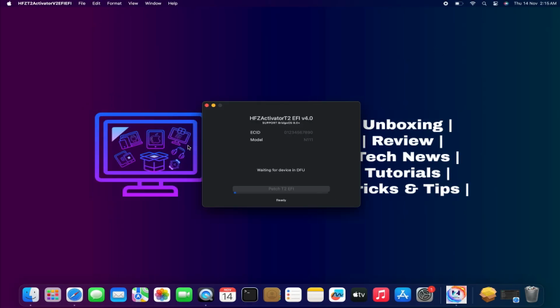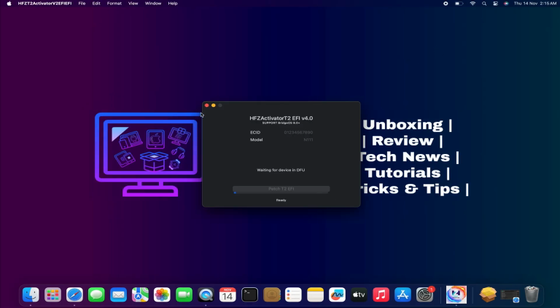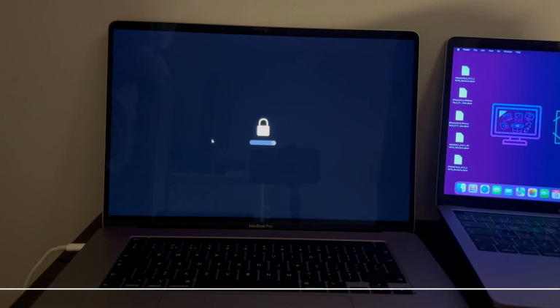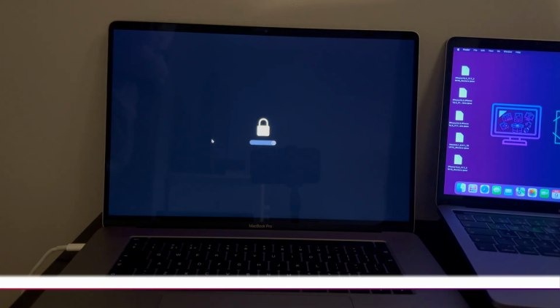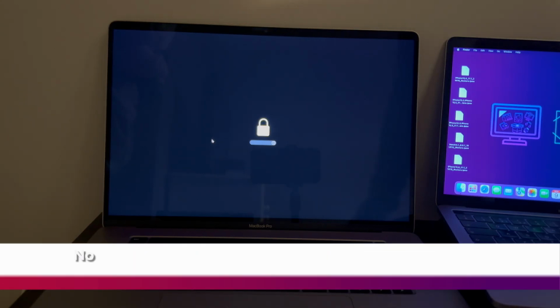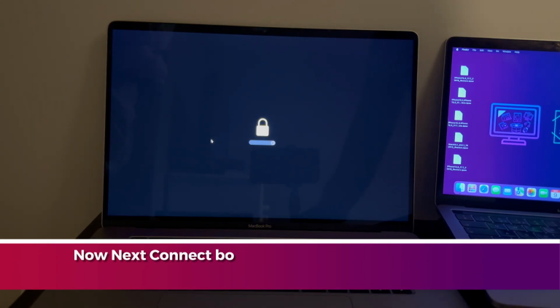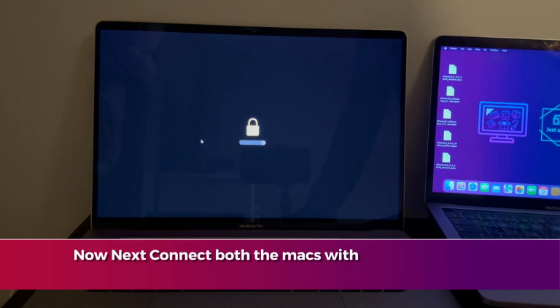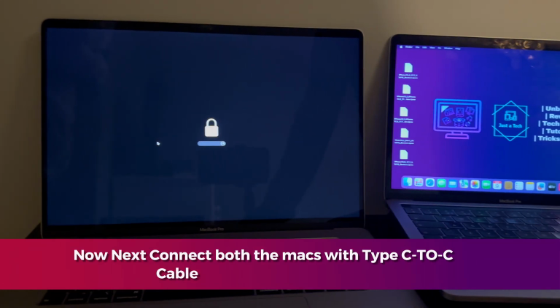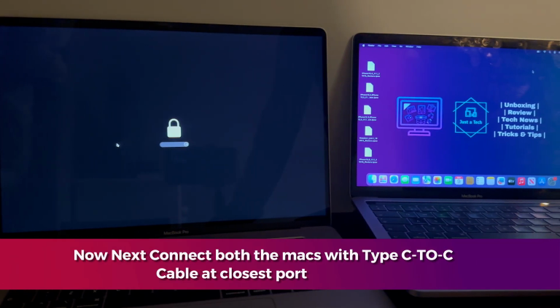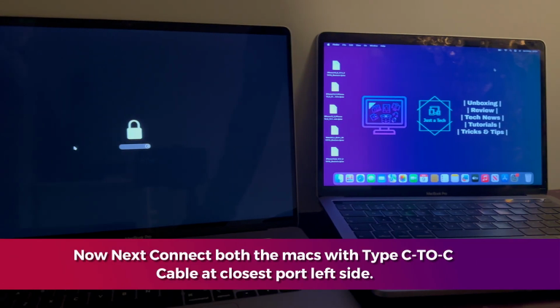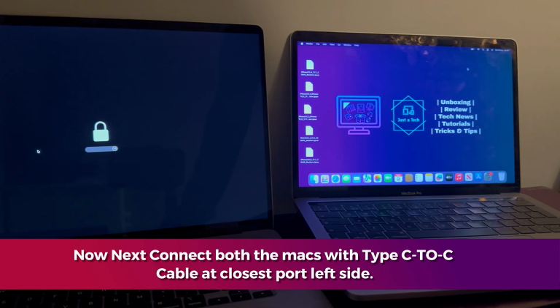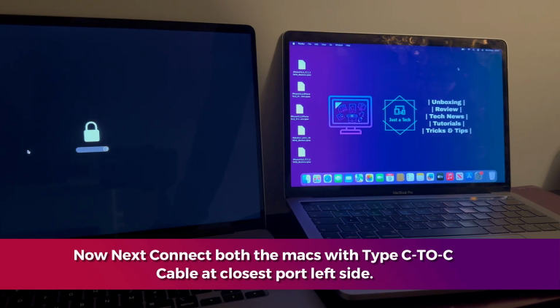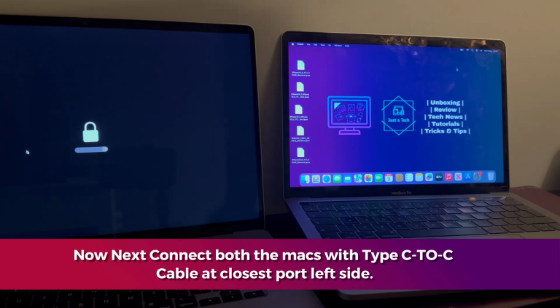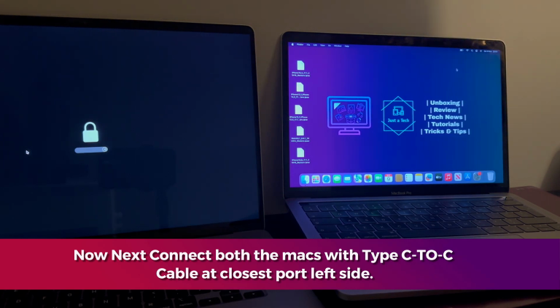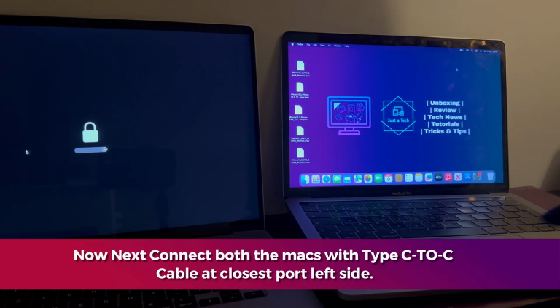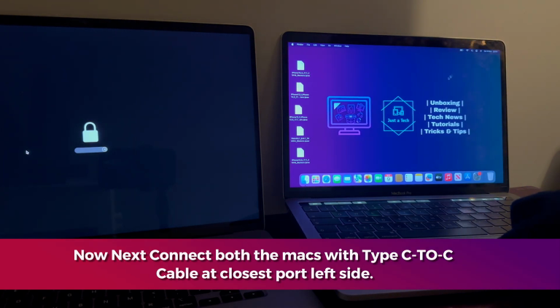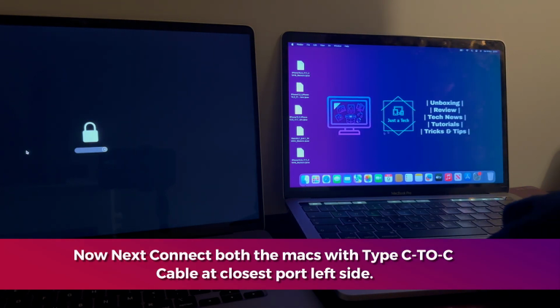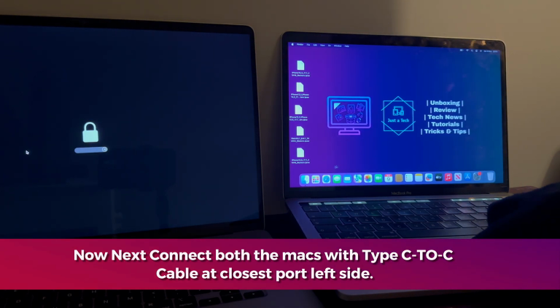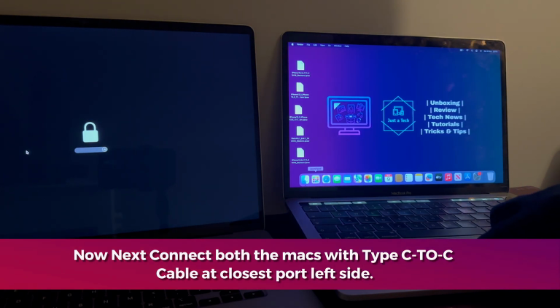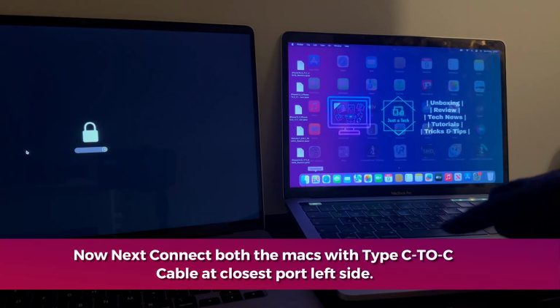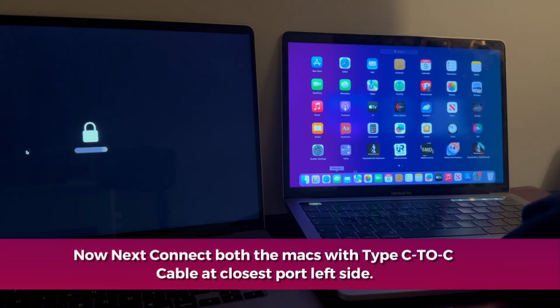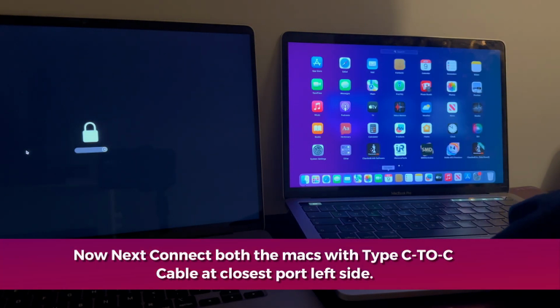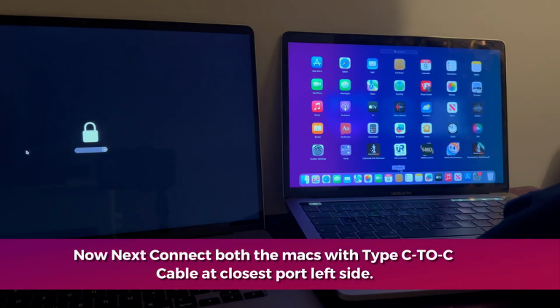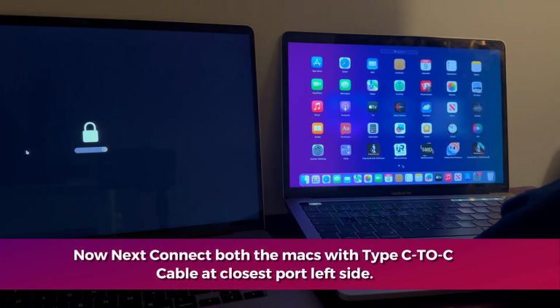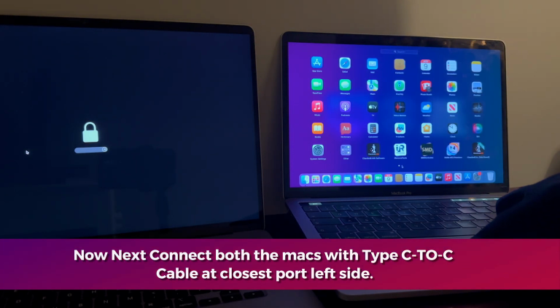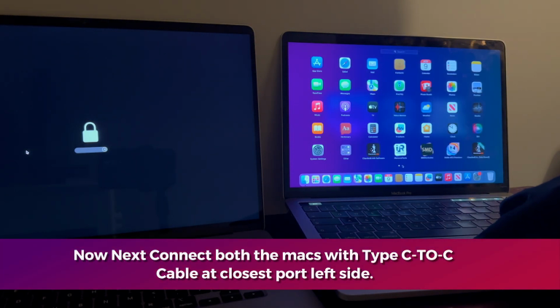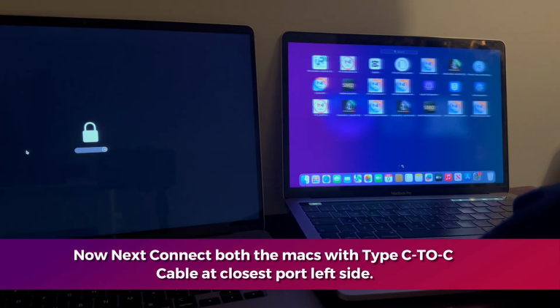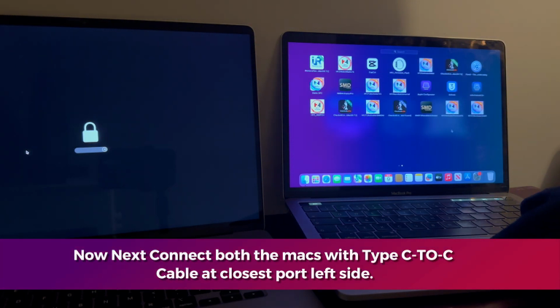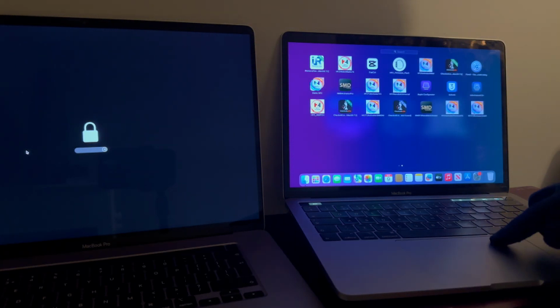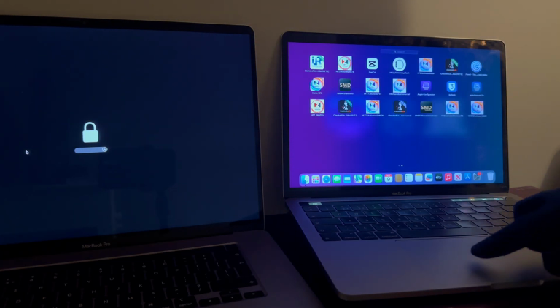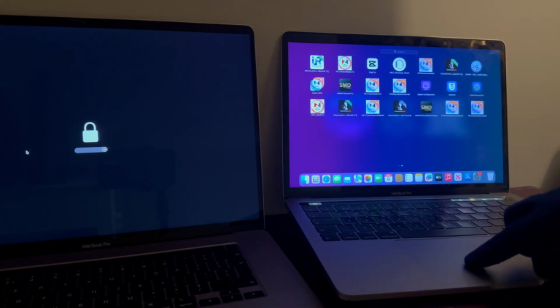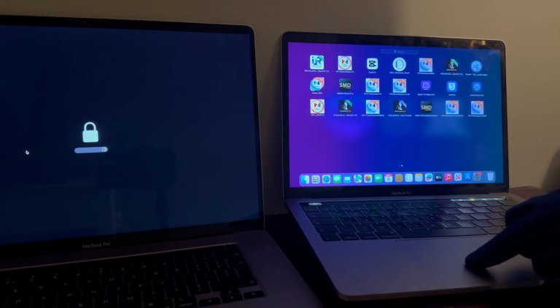Here is the tool interface. First, you need to connect both Macs with a Type-C to C cable.